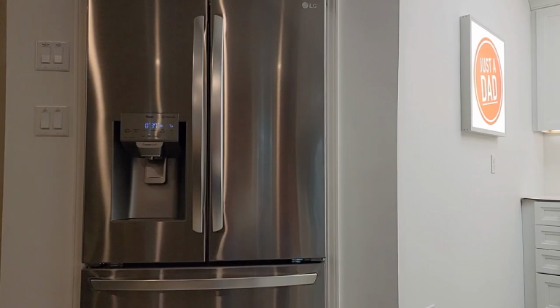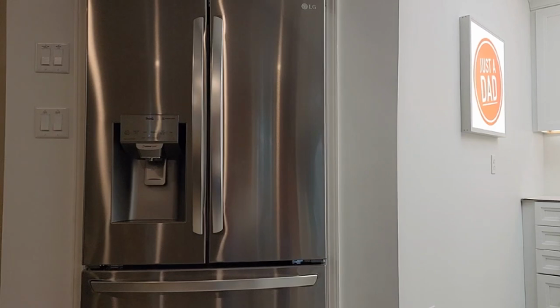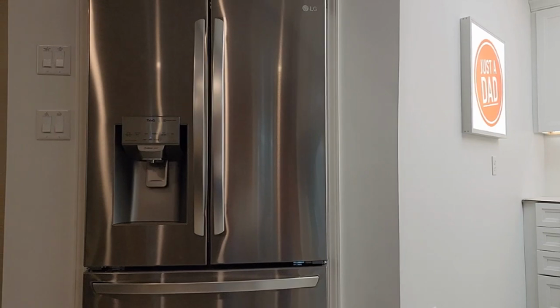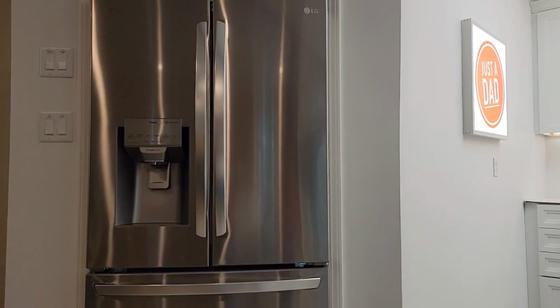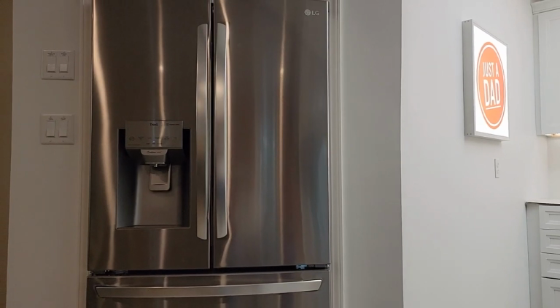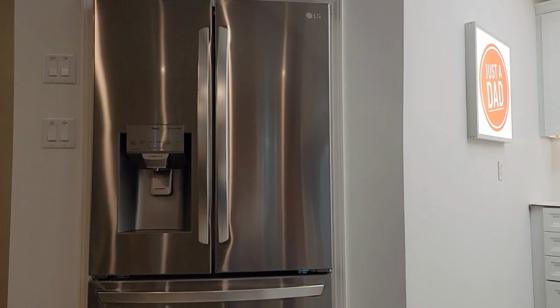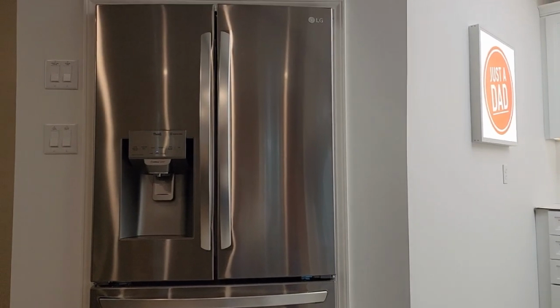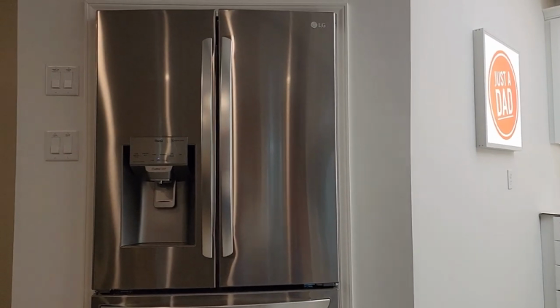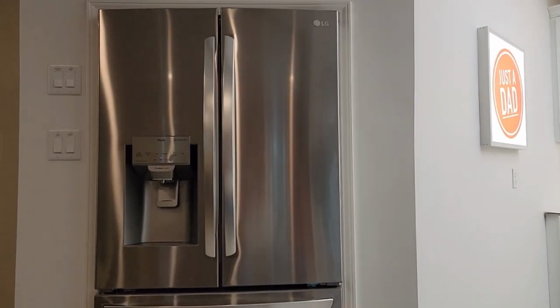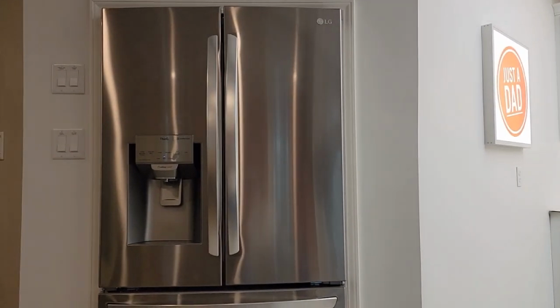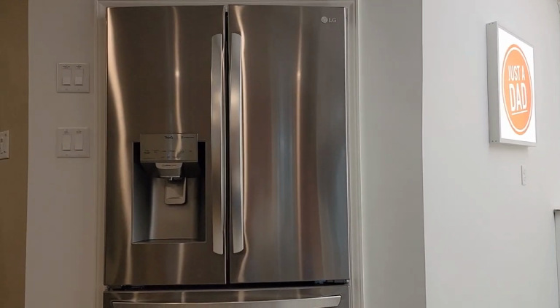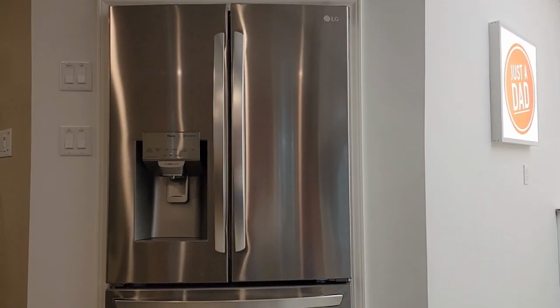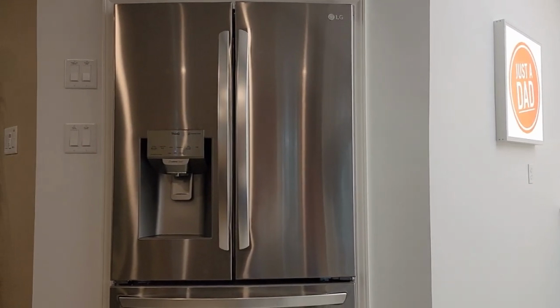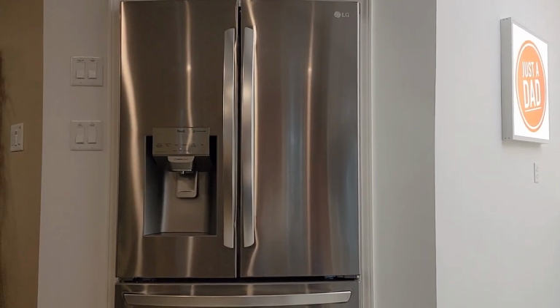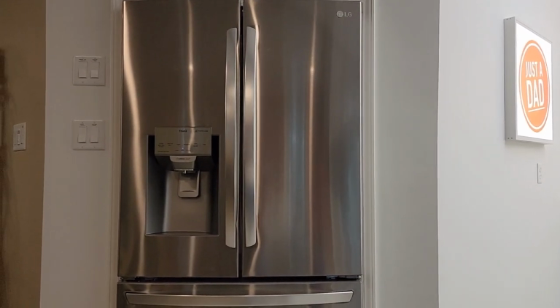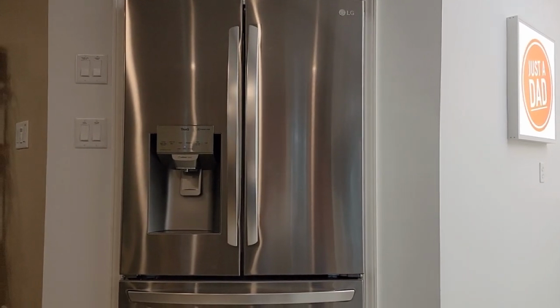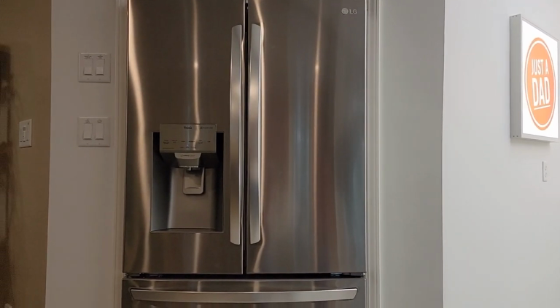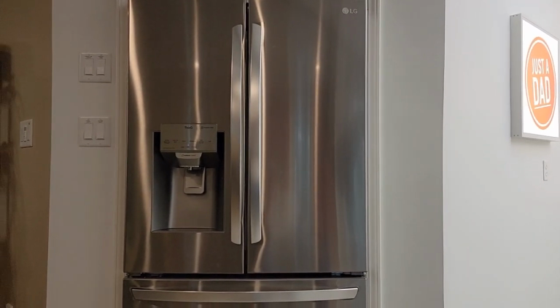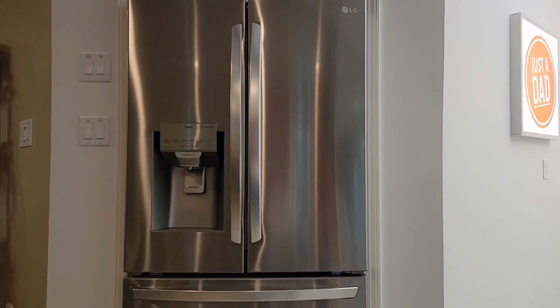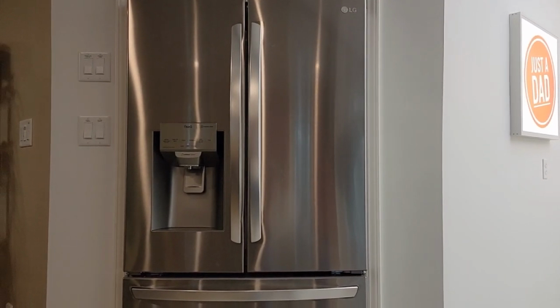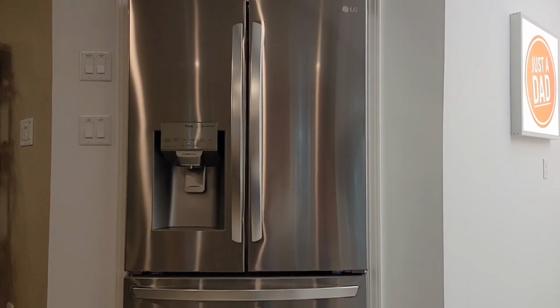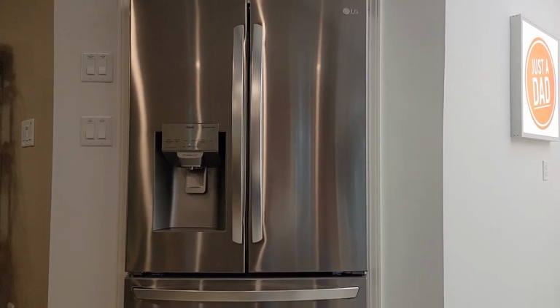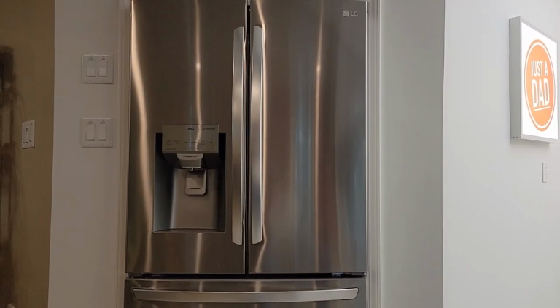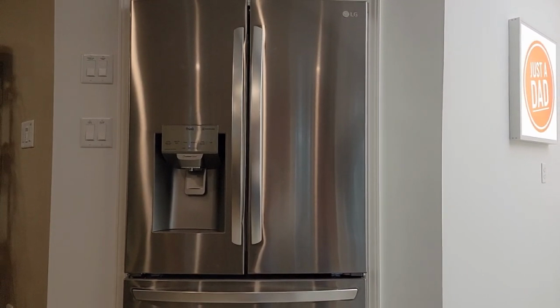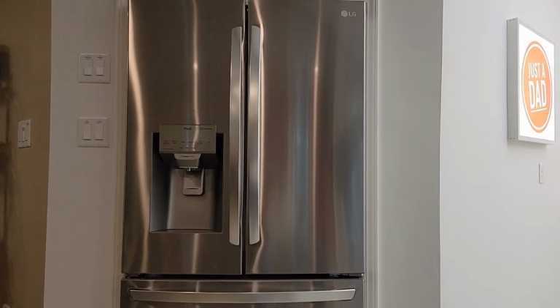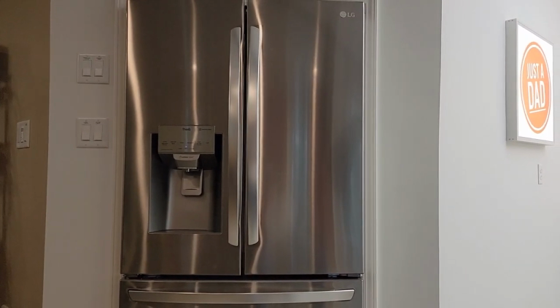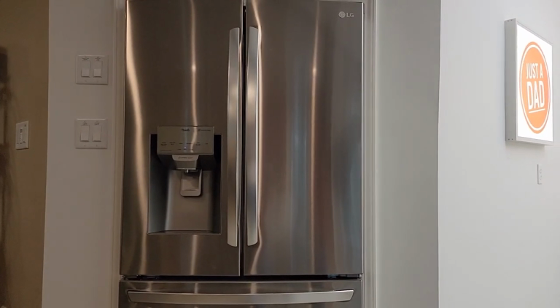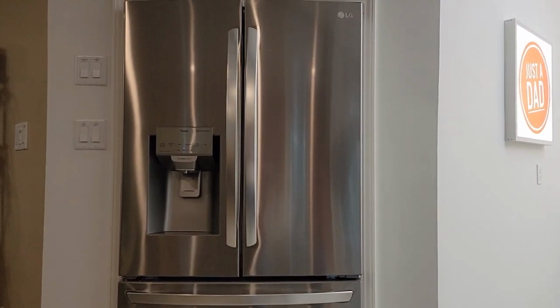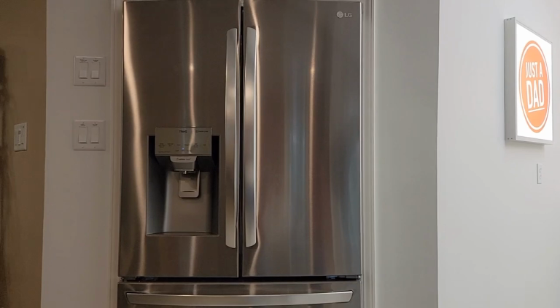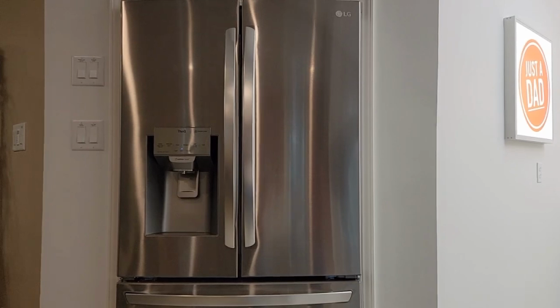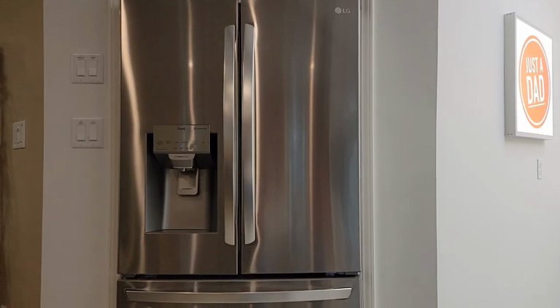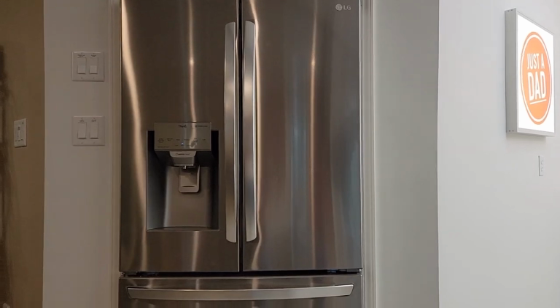Hello everyone, this is Just a Dad. Today I'm going to do a review on this LG Smart French Door Refrigerator.